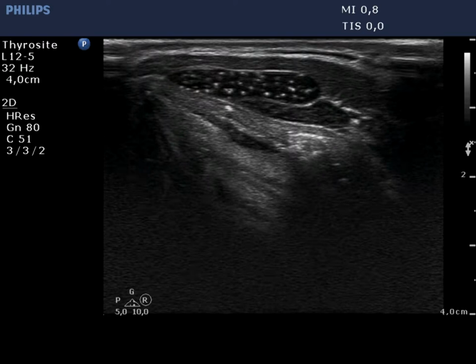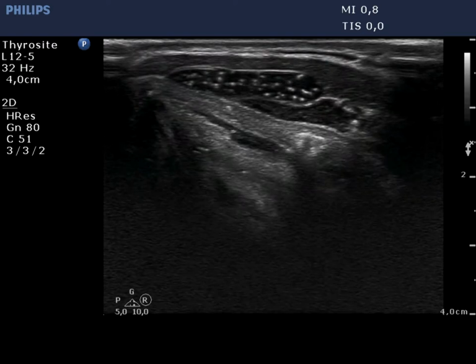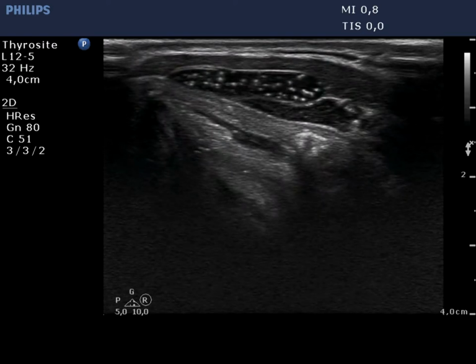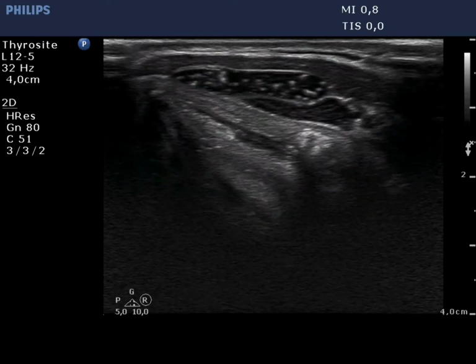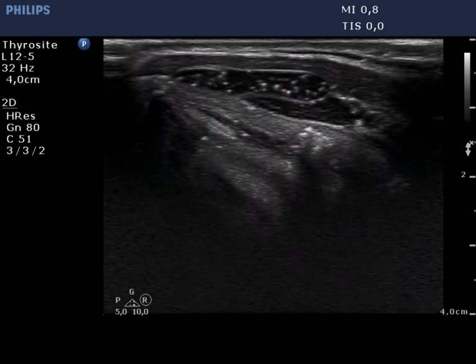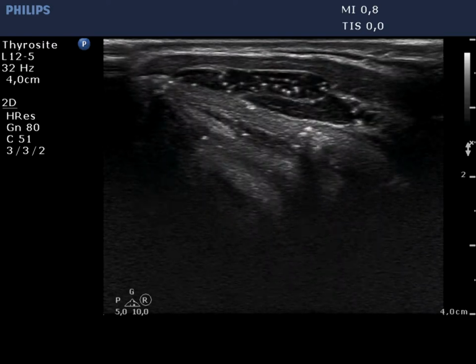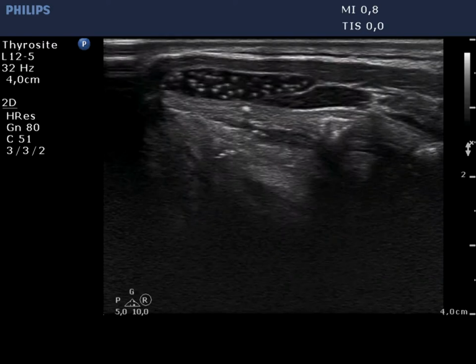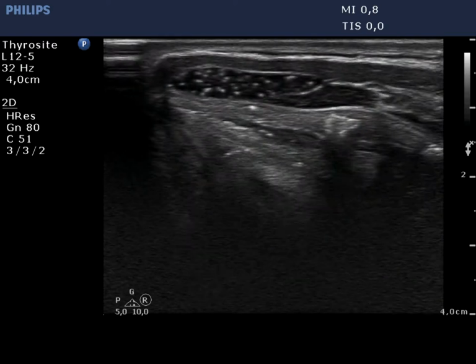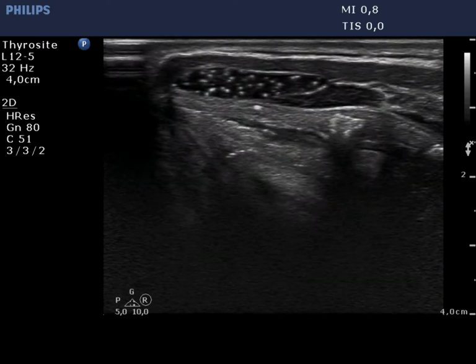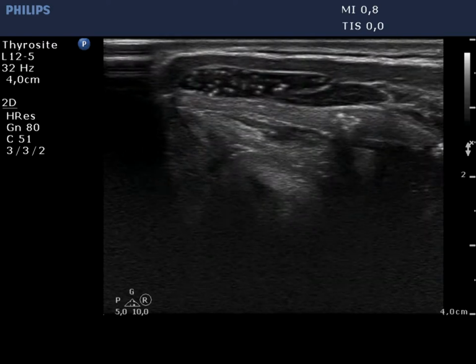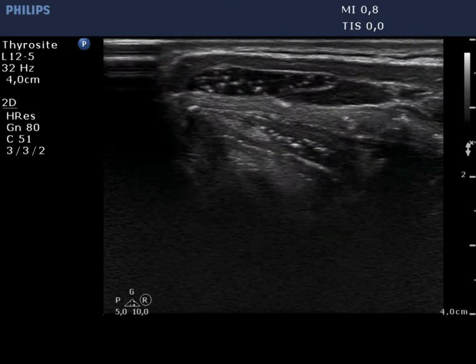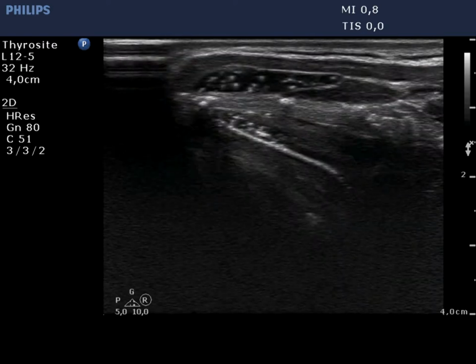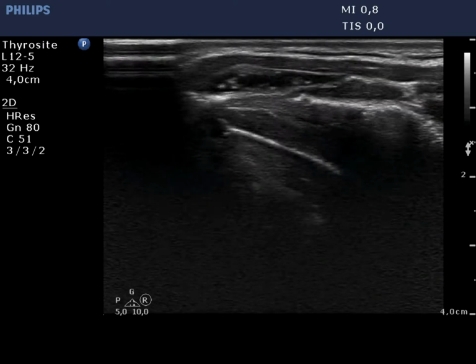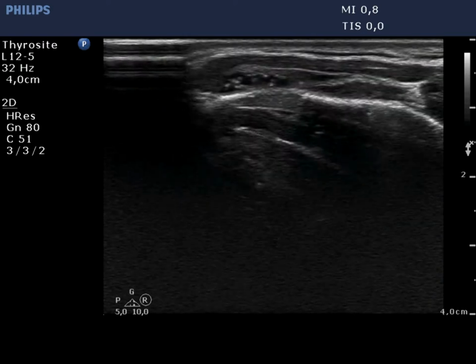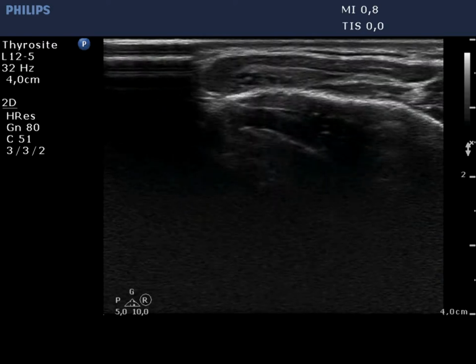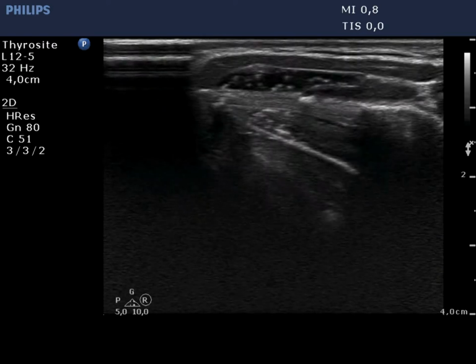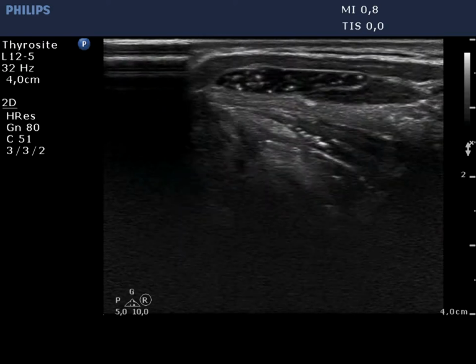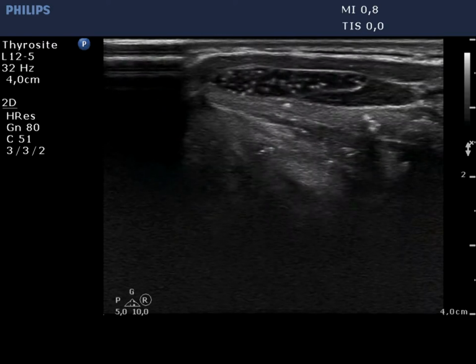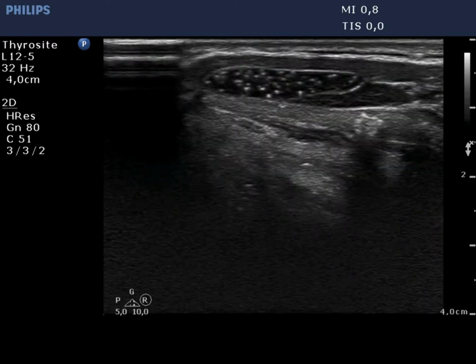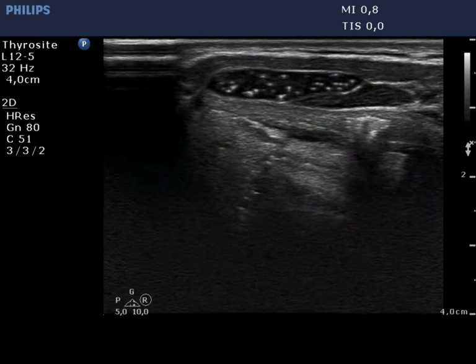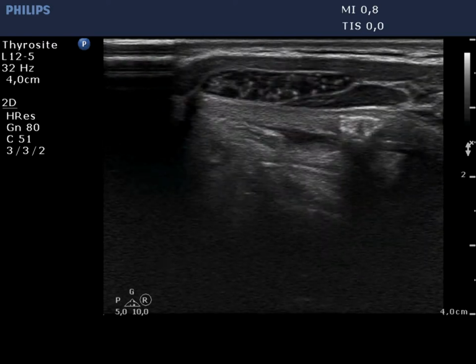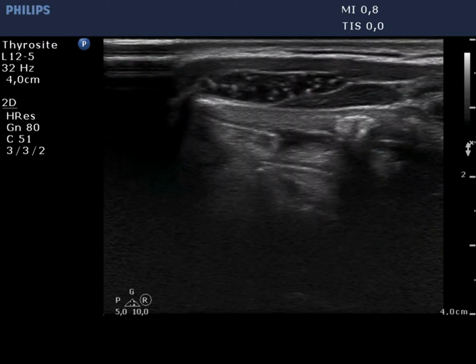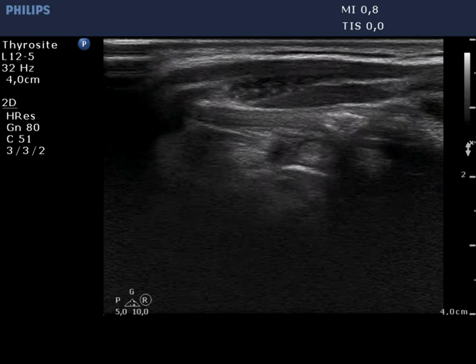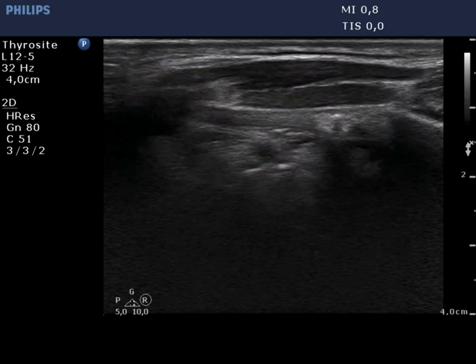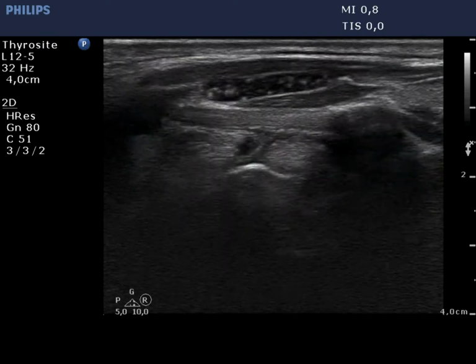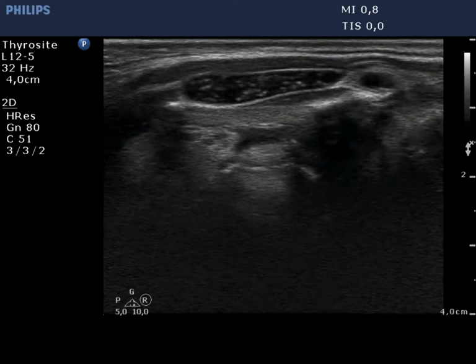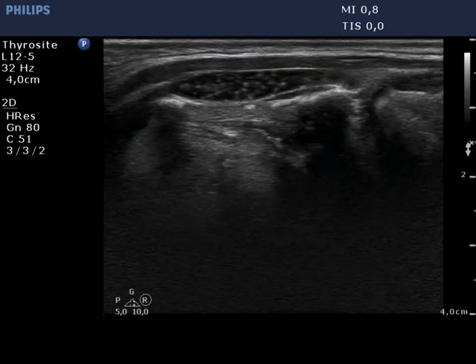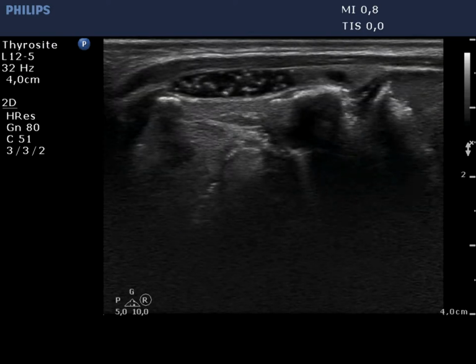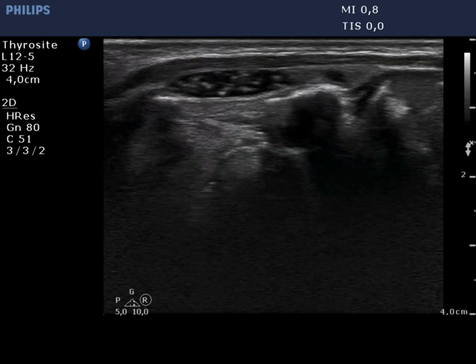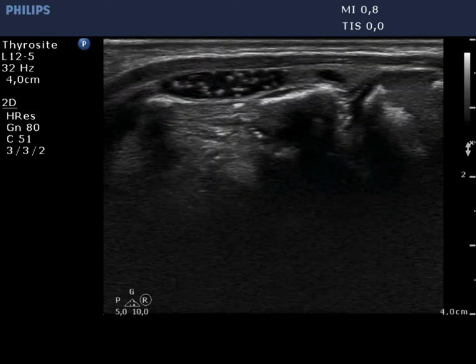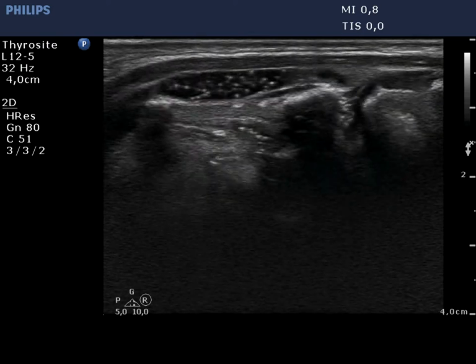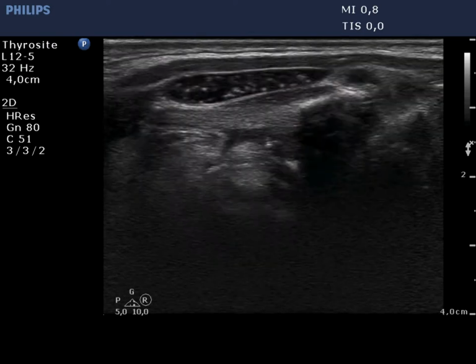Here we can see a cystic lesion with many intralesional hyperechogenic granules. The latter are protein-rich structures.